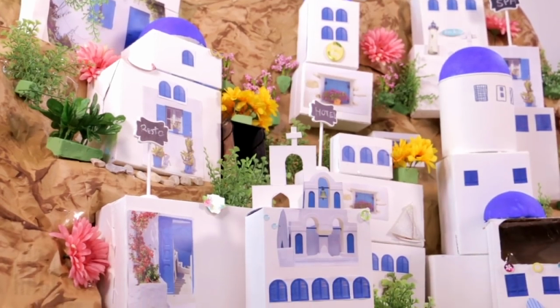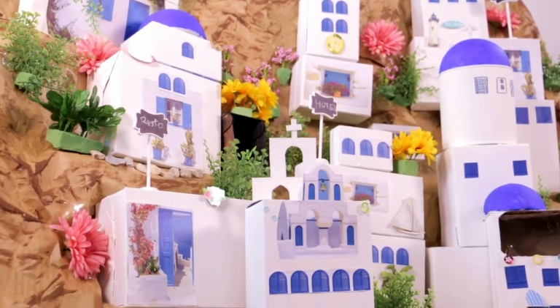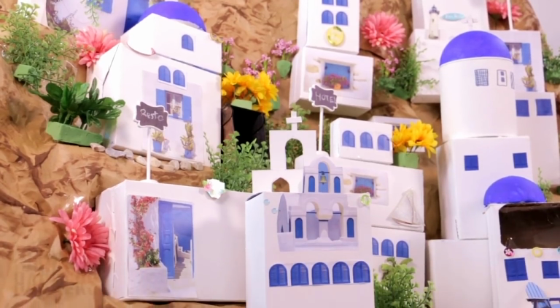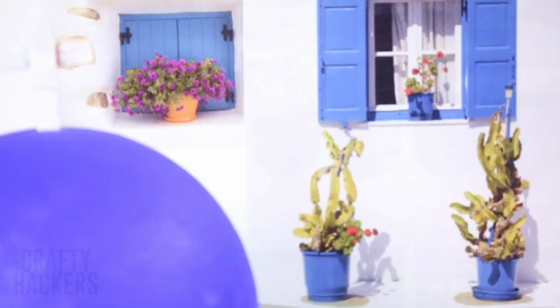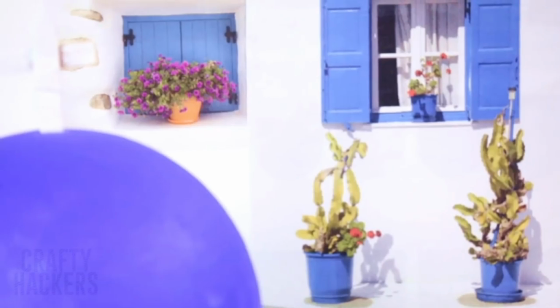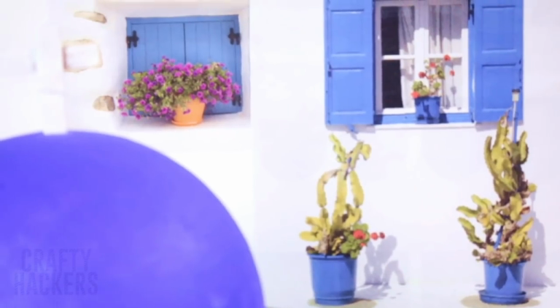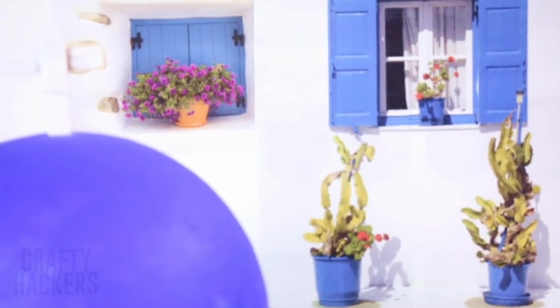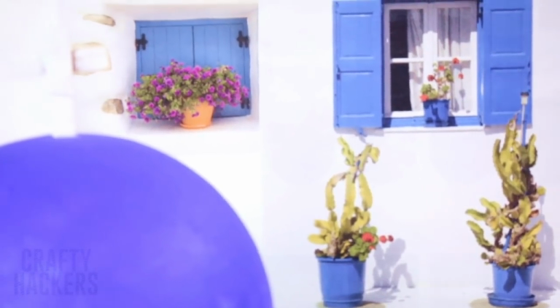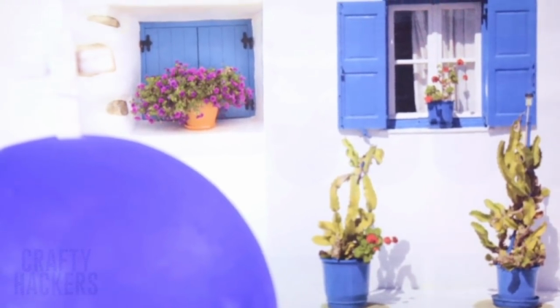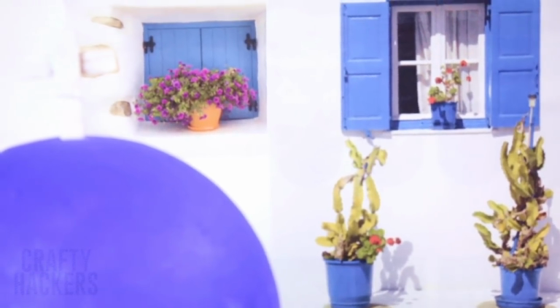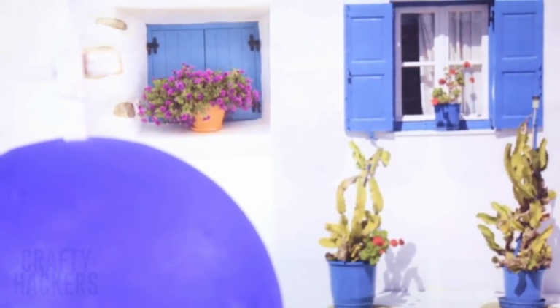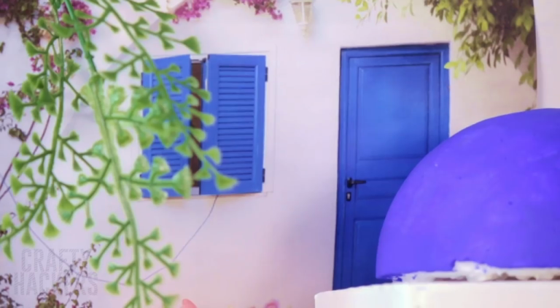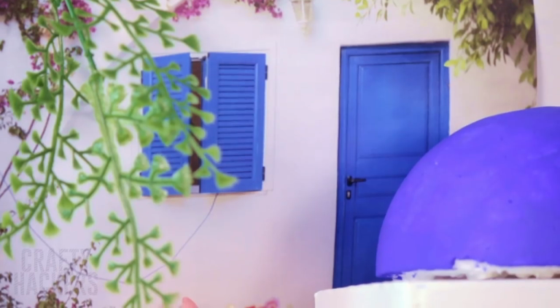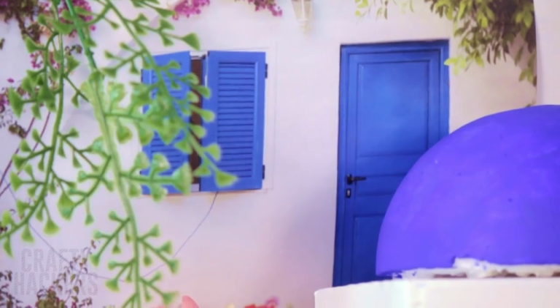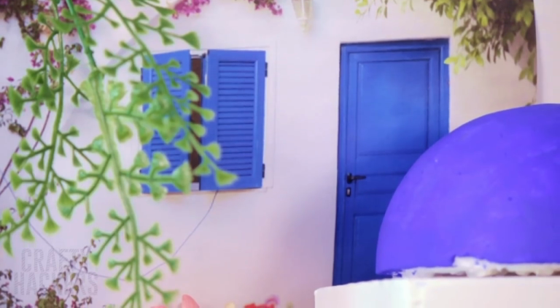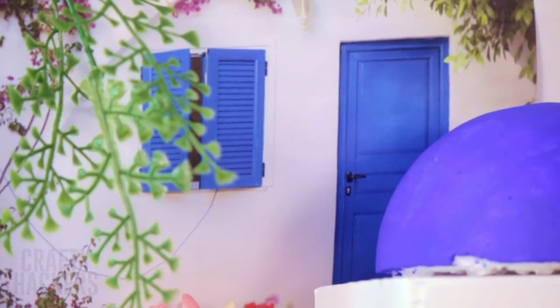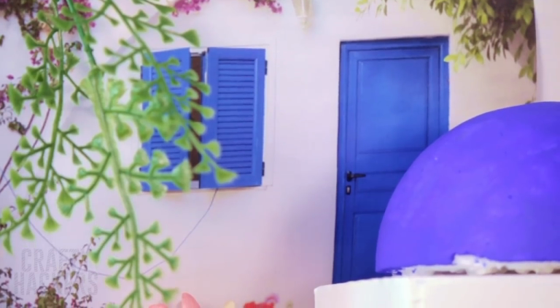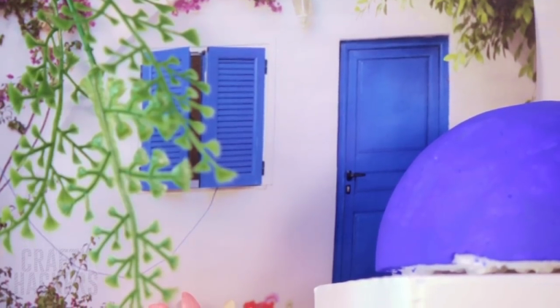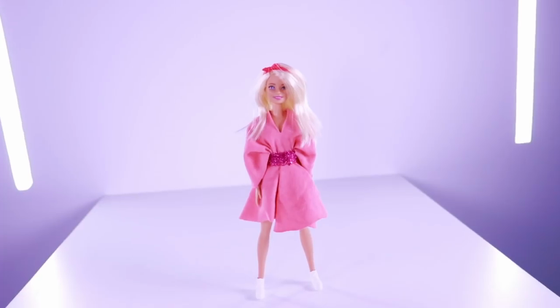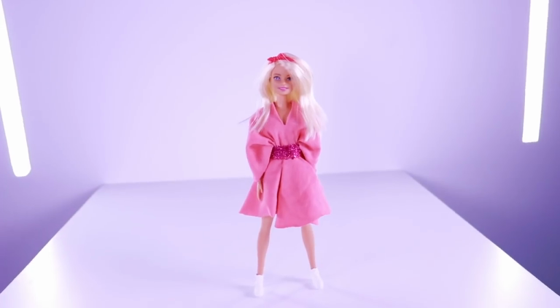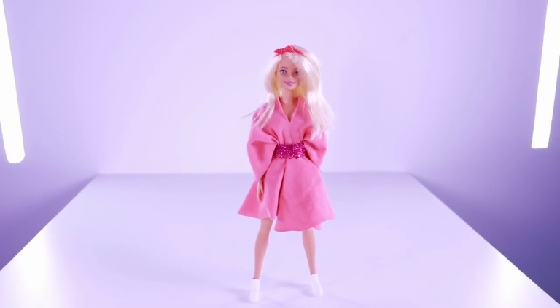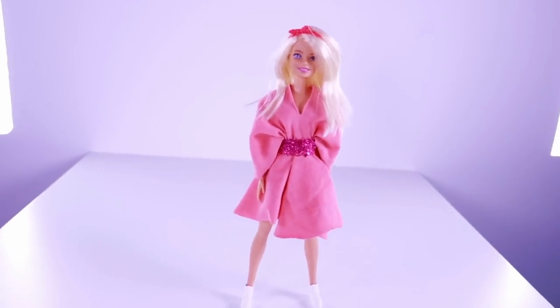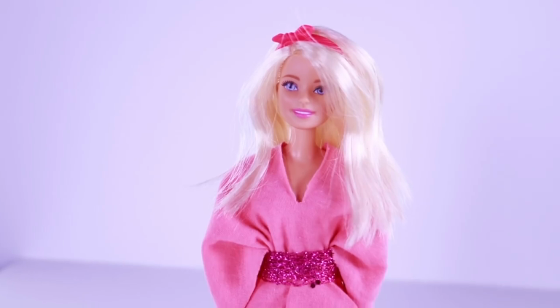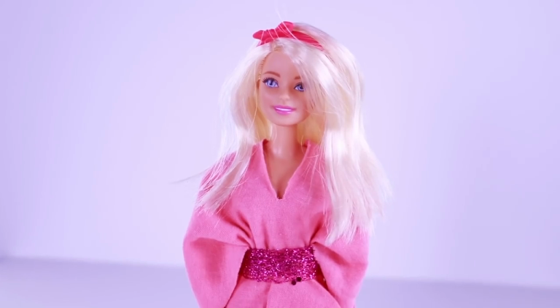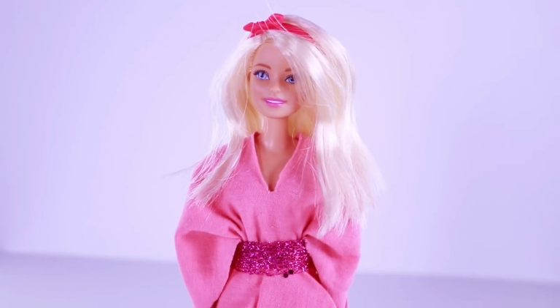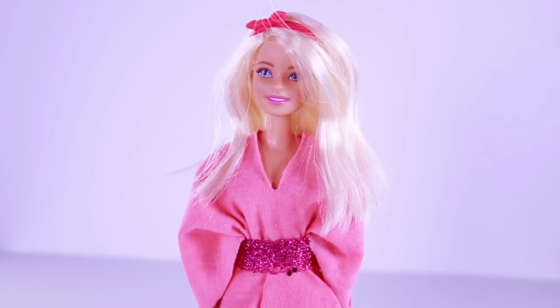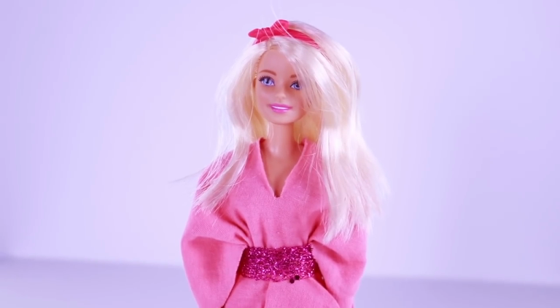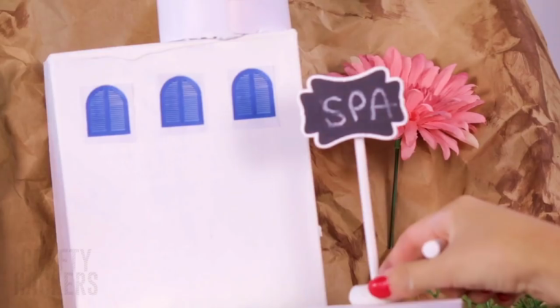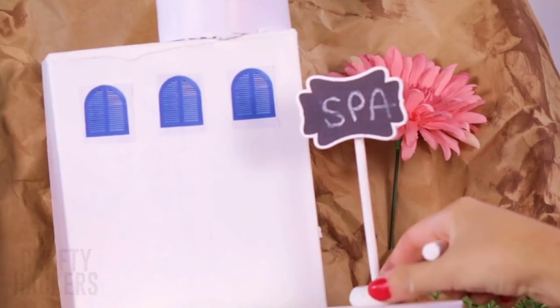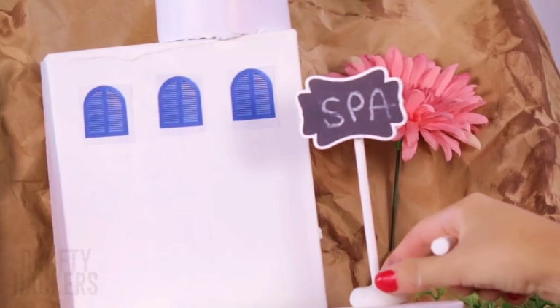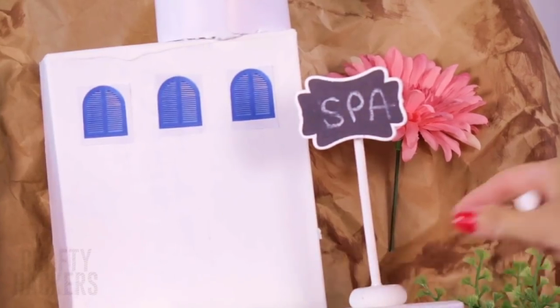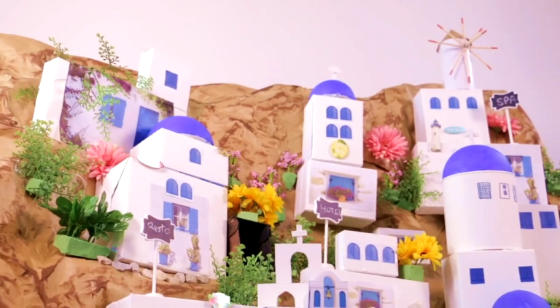Santorini, Greece. Do you have the back-to-school blues? Don't worry, we're bringing you and your Barbie on a beautiful vacation to Greece.